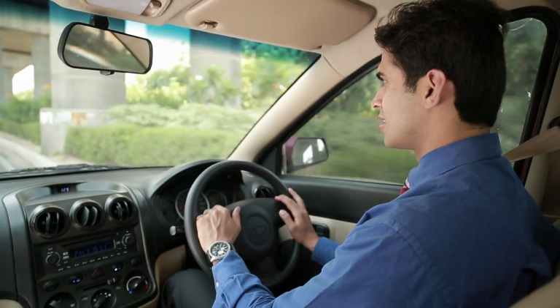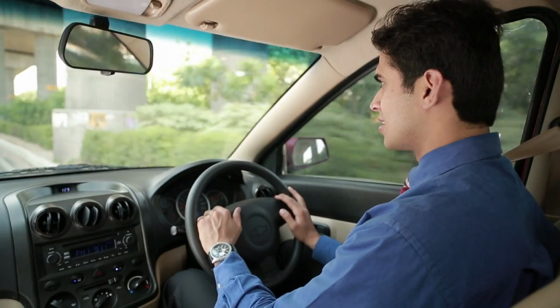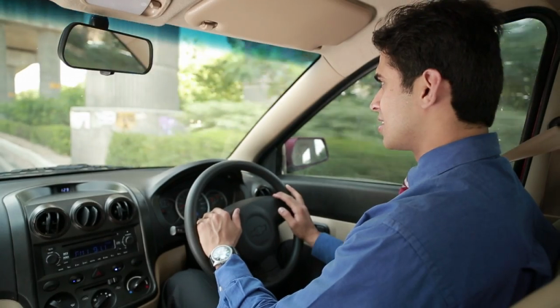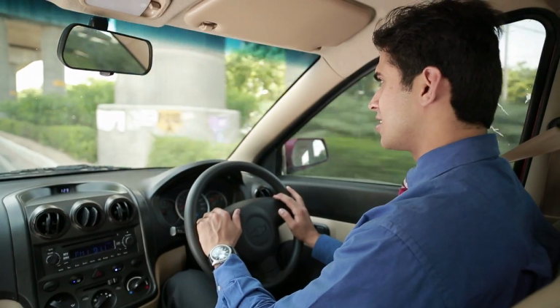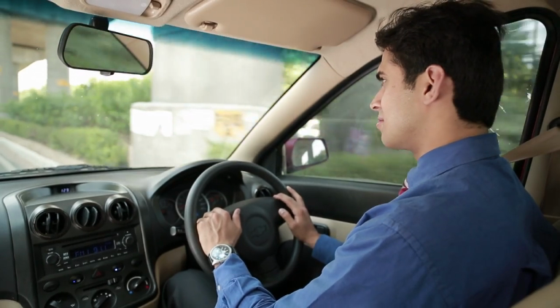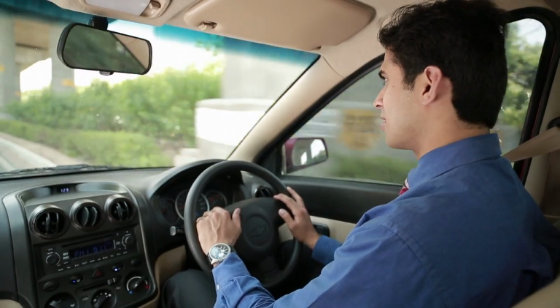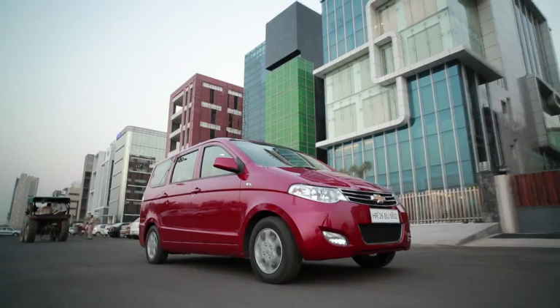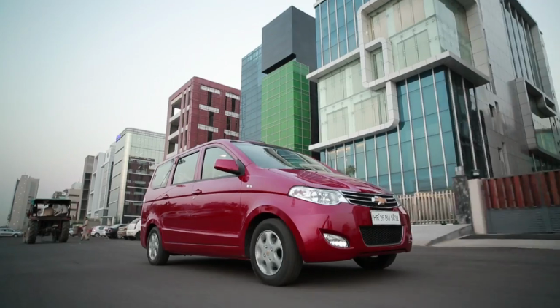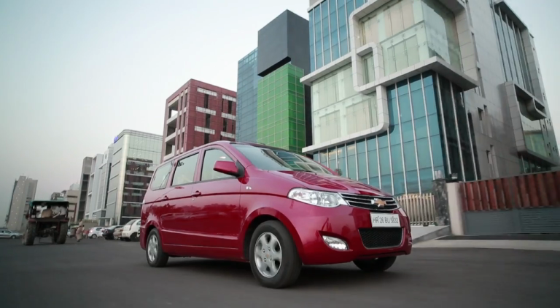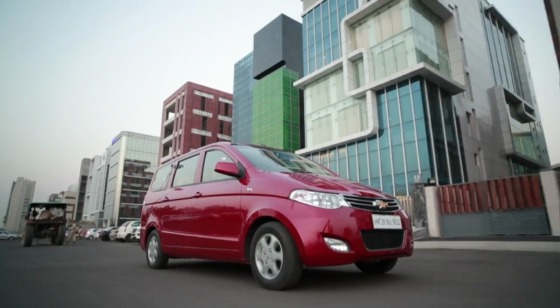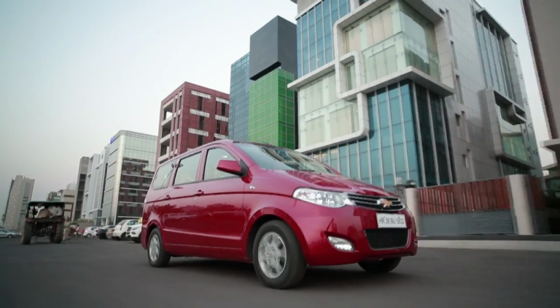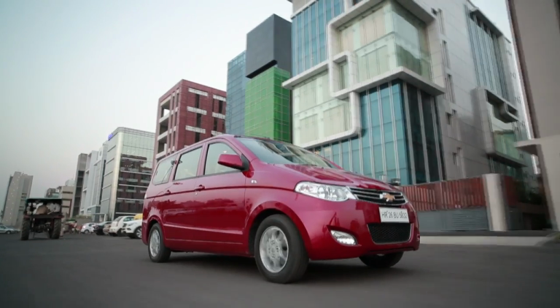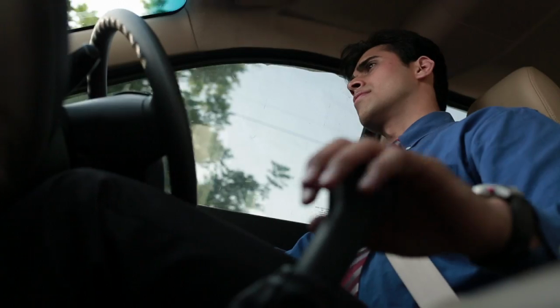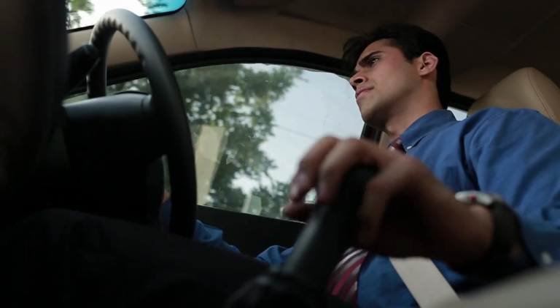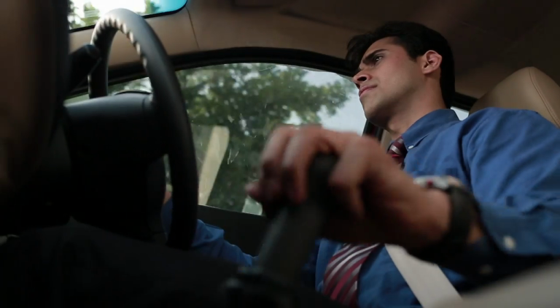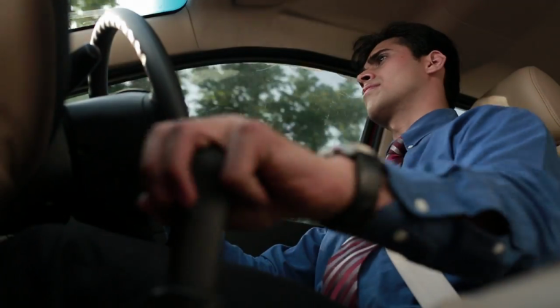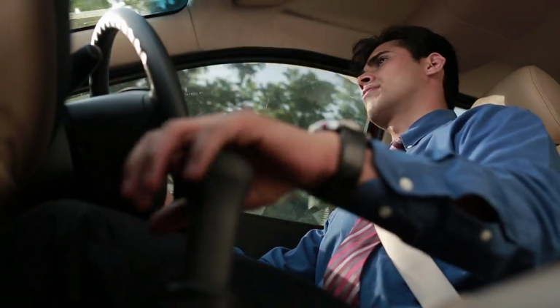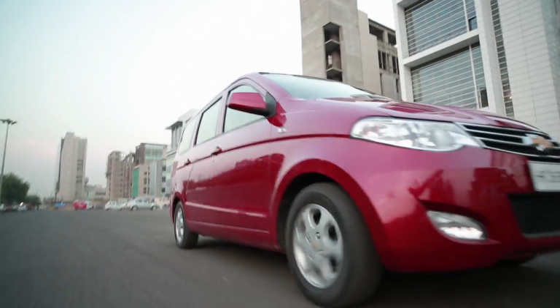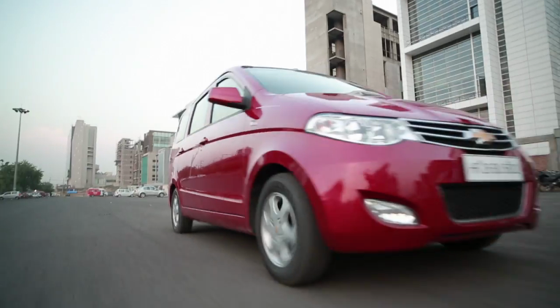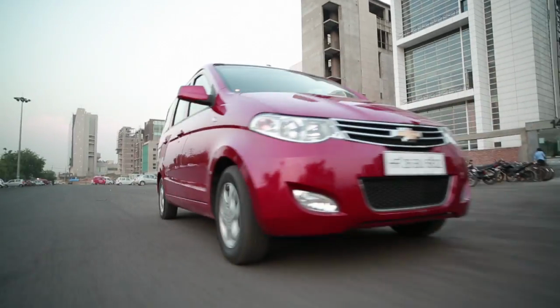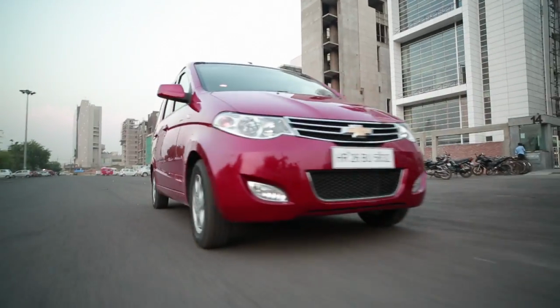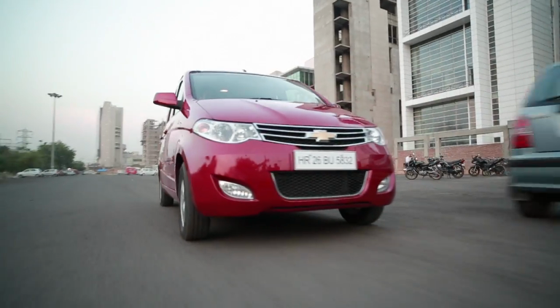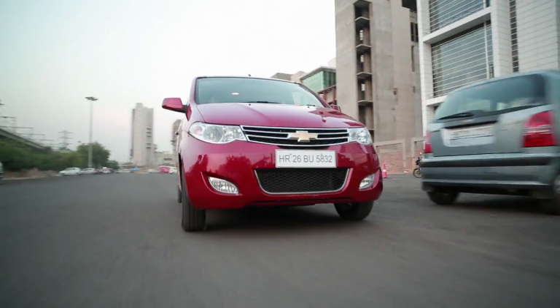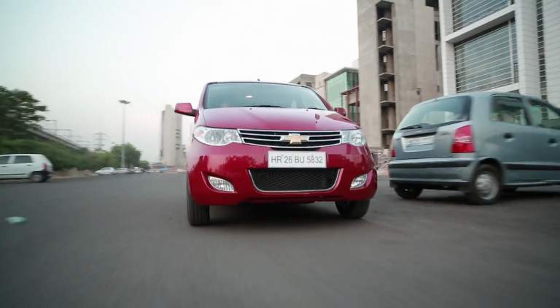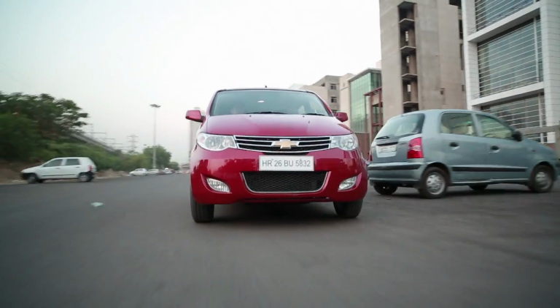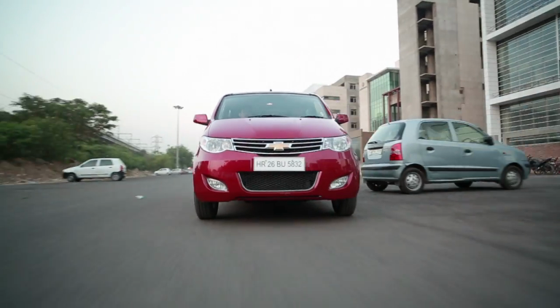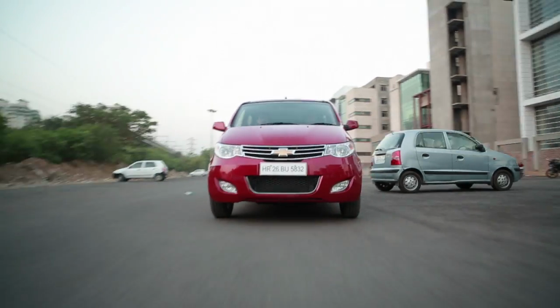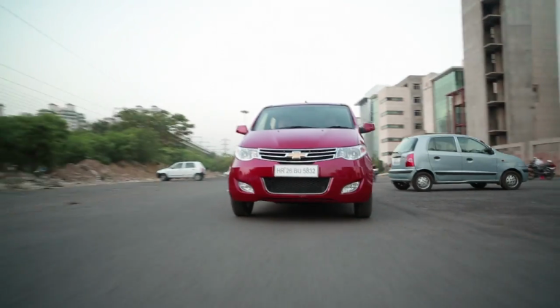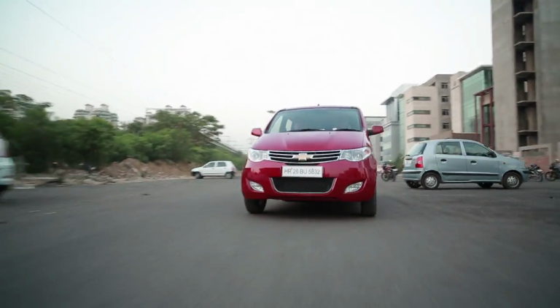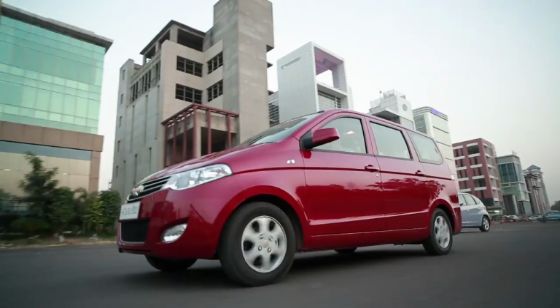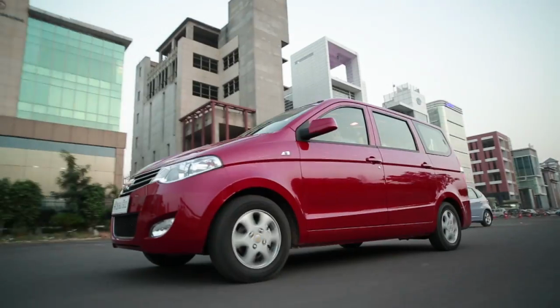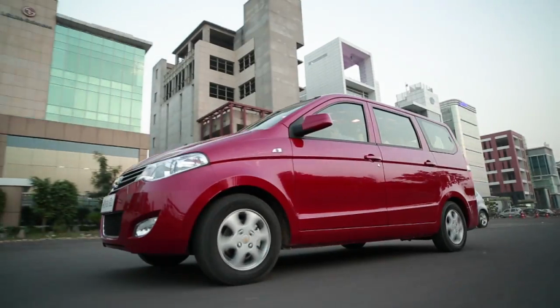Go ahead, live your life and make your dreams come true with the Chevrolet Enjoy.